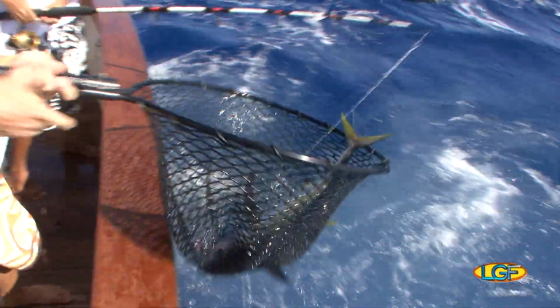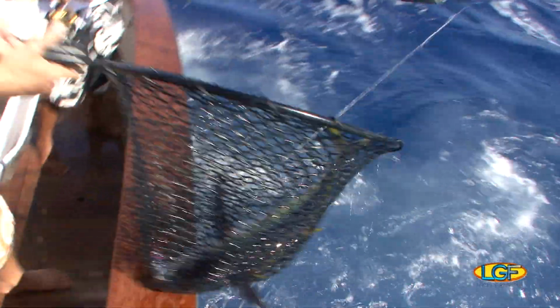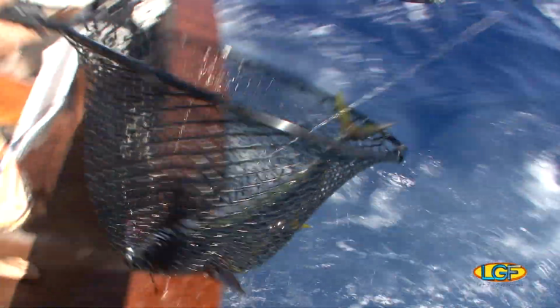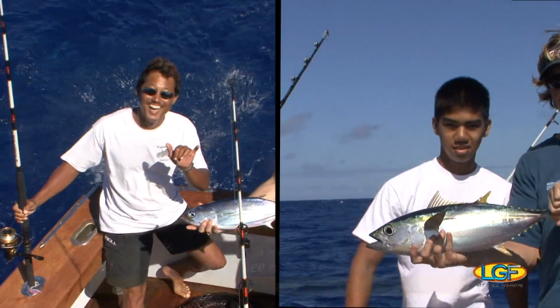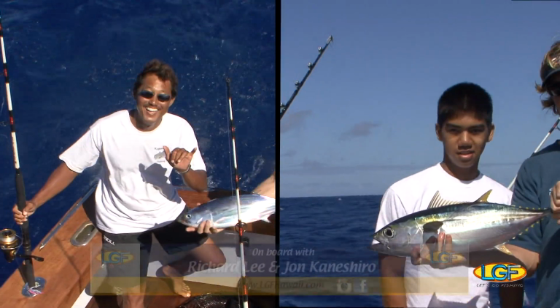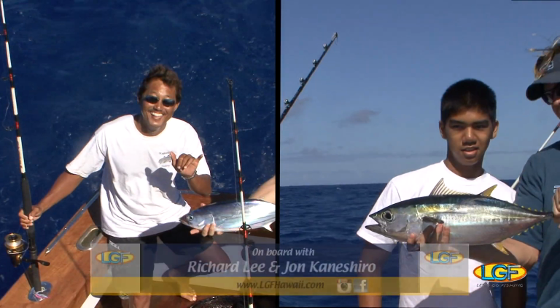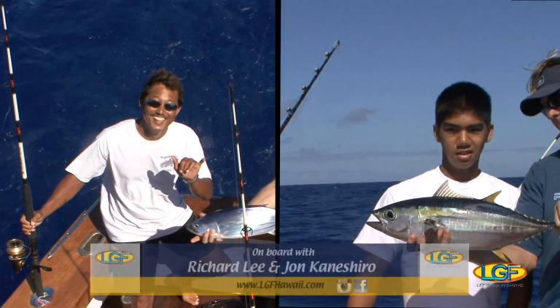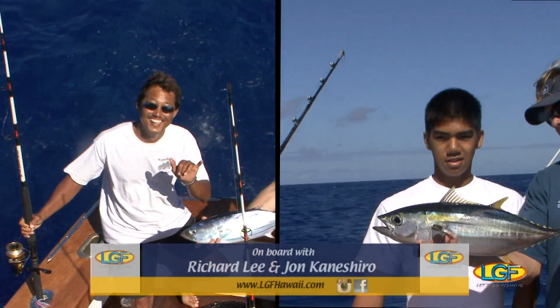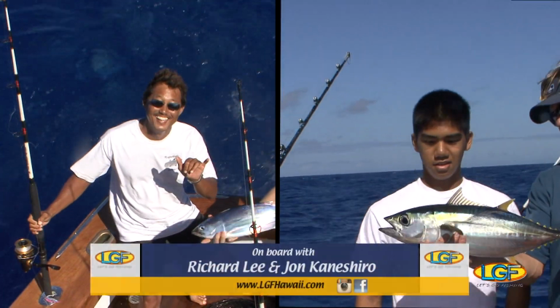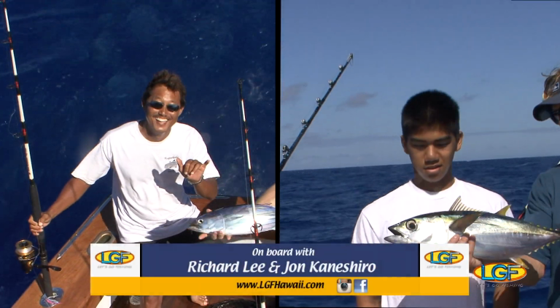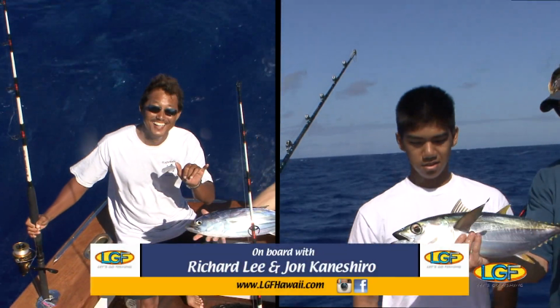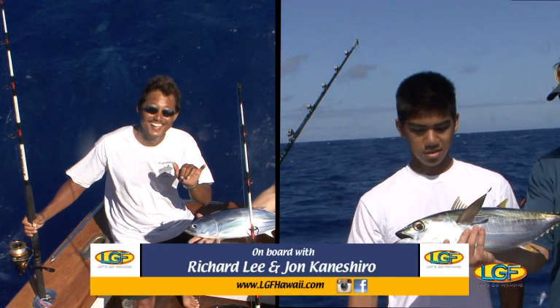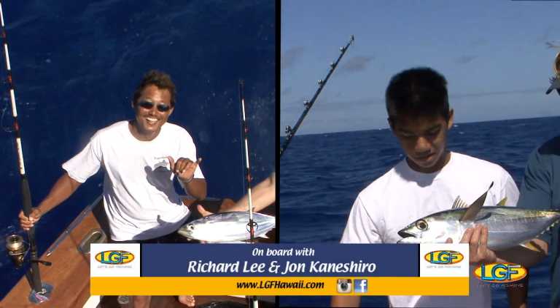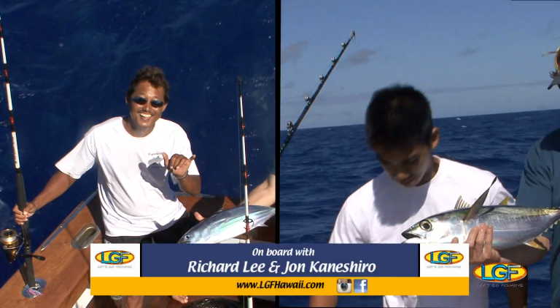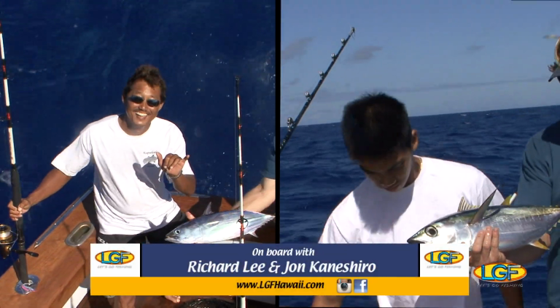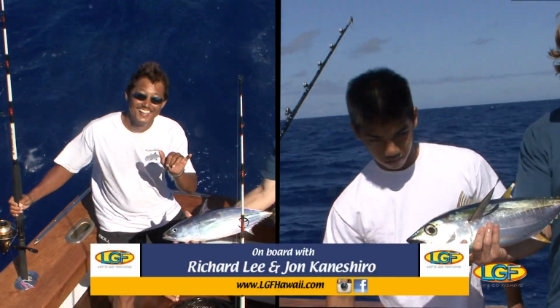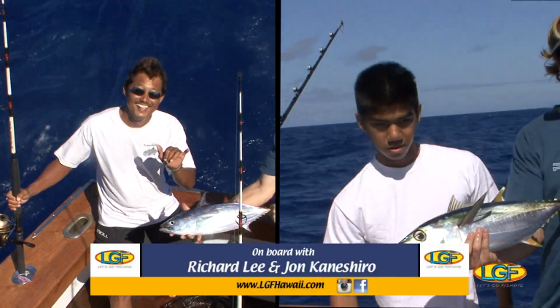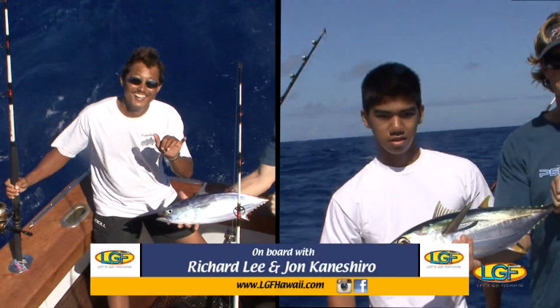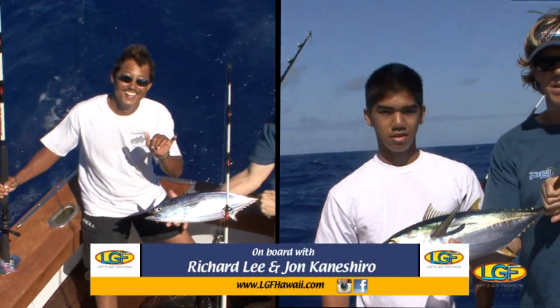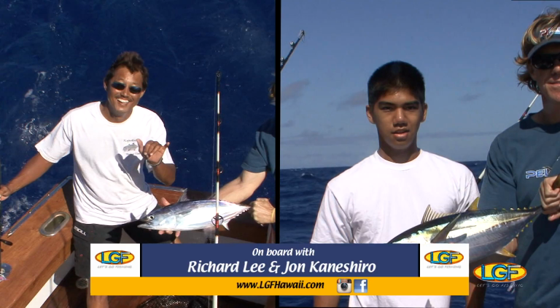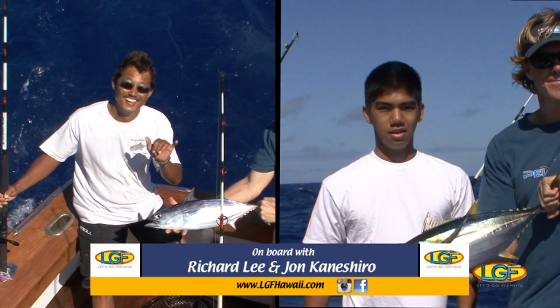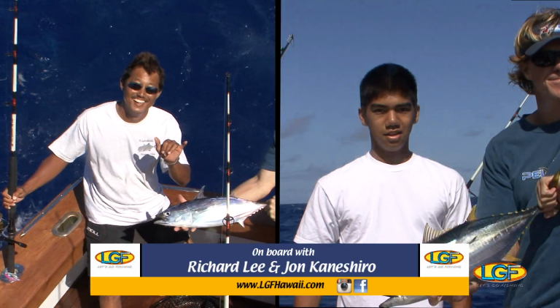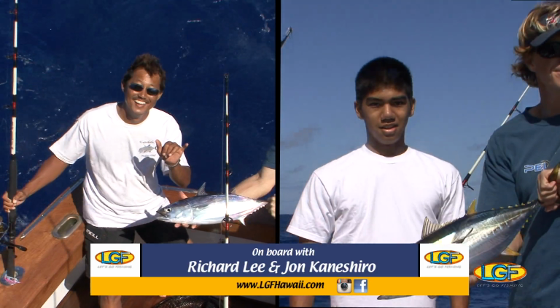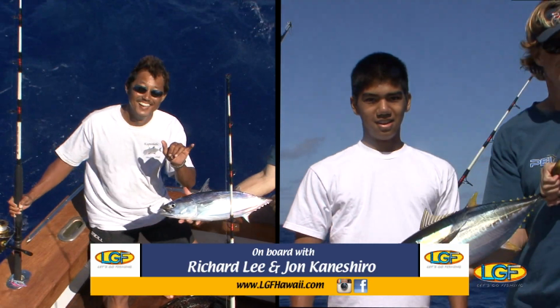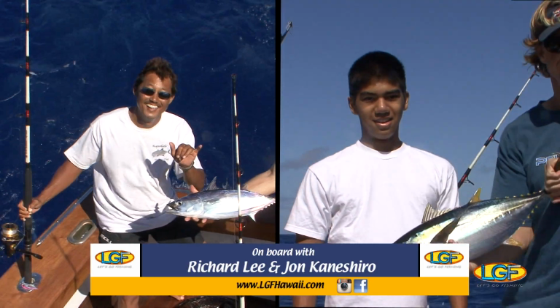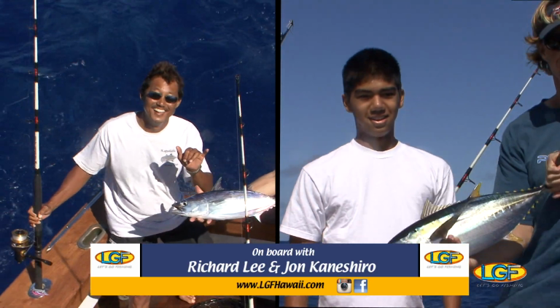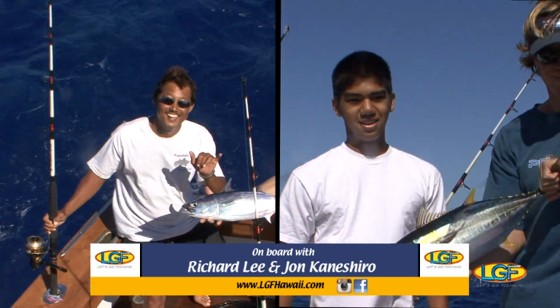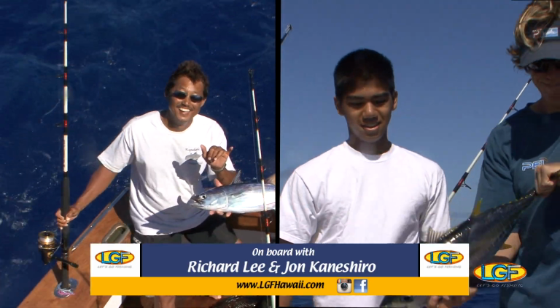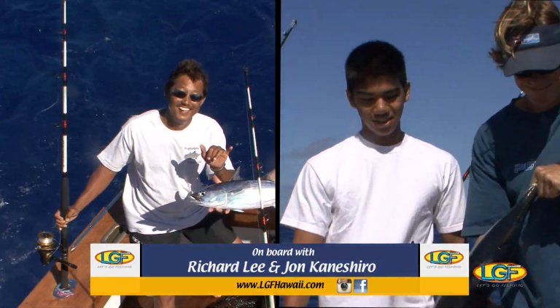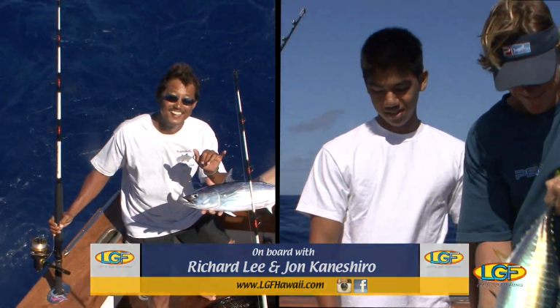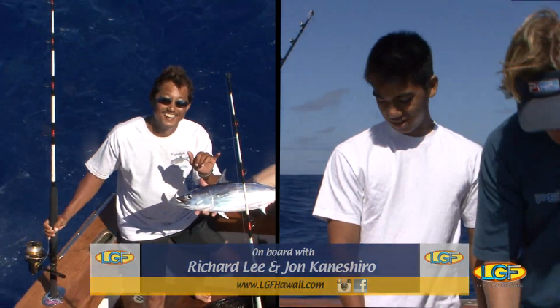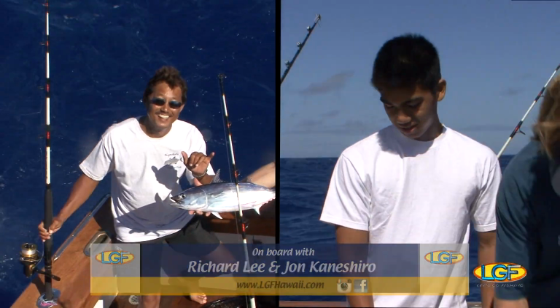Well, that should feed all of us. Now let's get back to business. Let's go get one for bait.